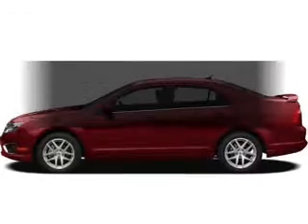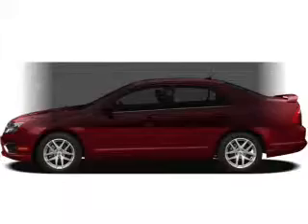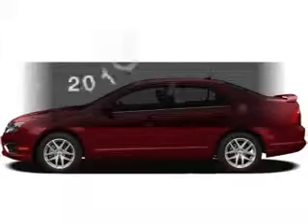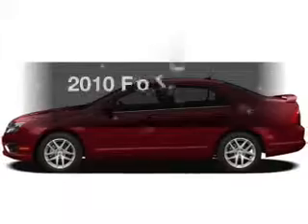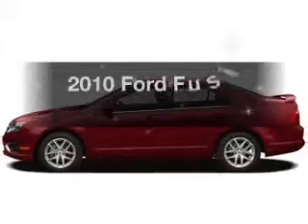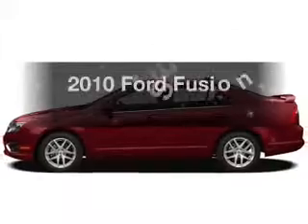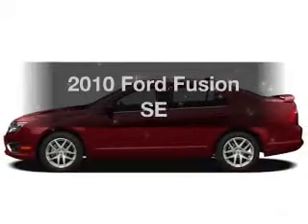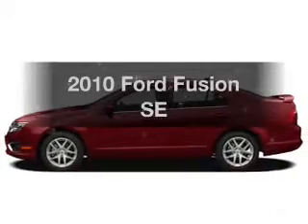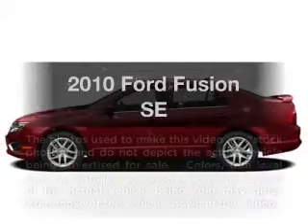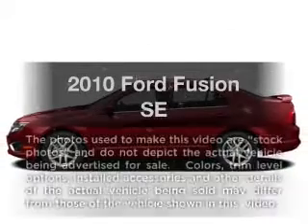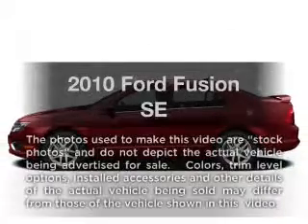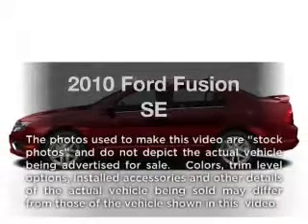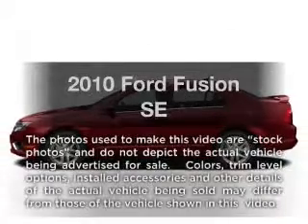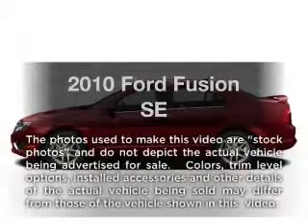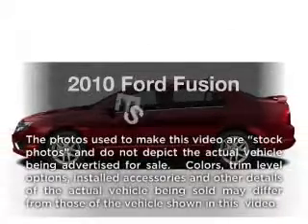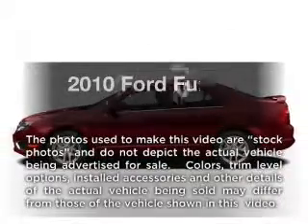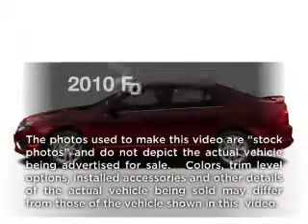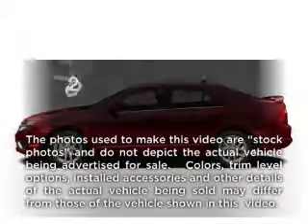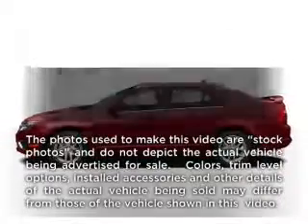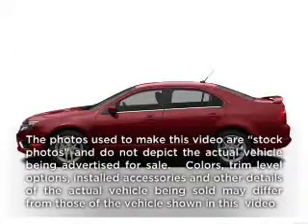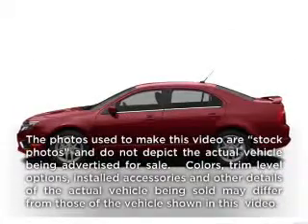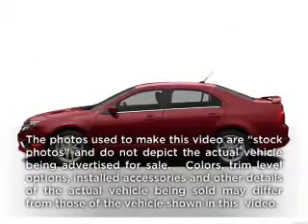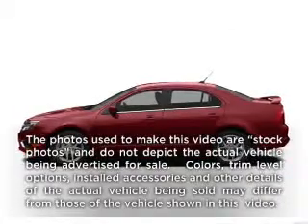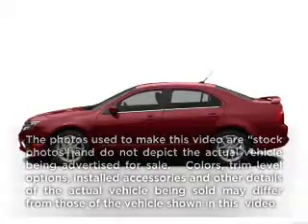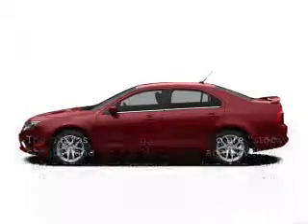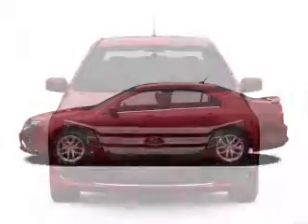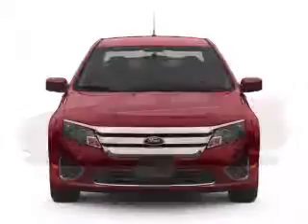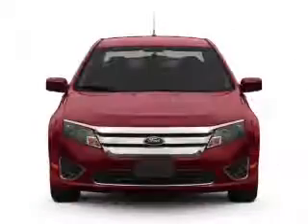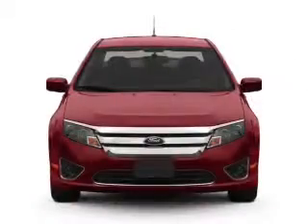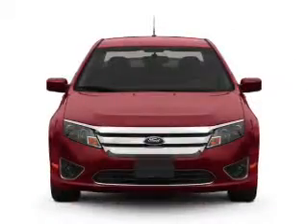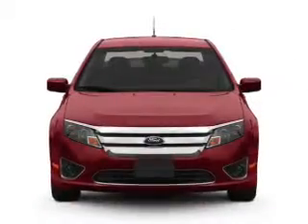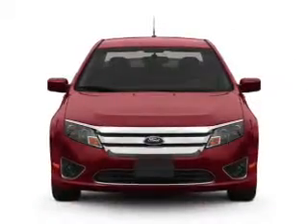Get noticed in this 2010 Ford Fusion. This is the set of wheels you've been looking for.